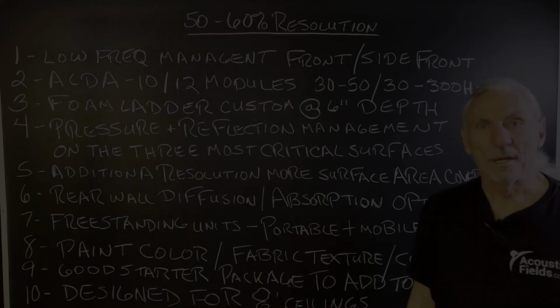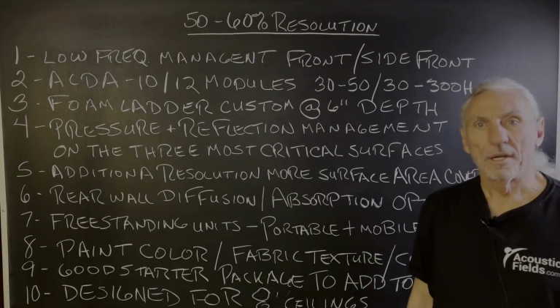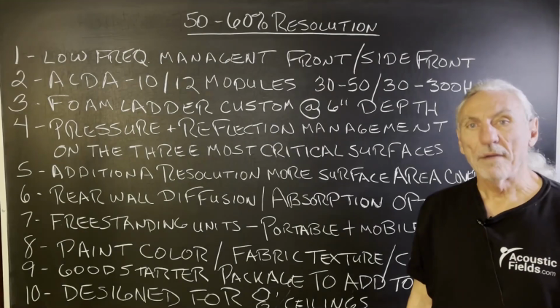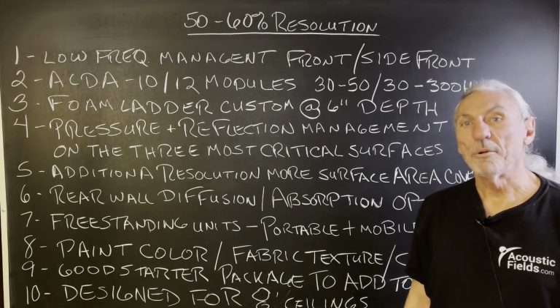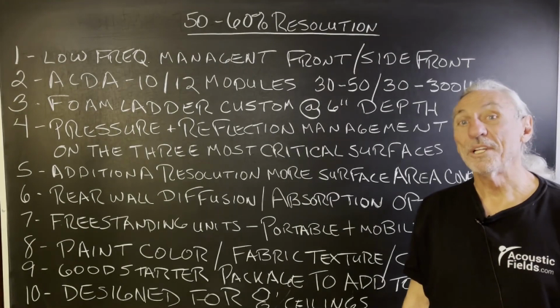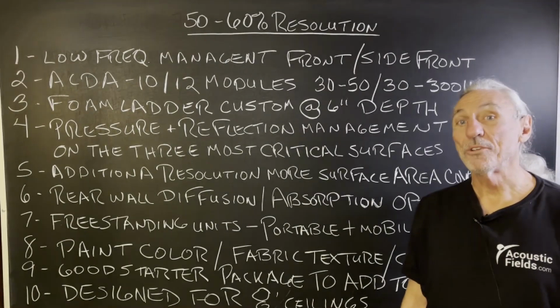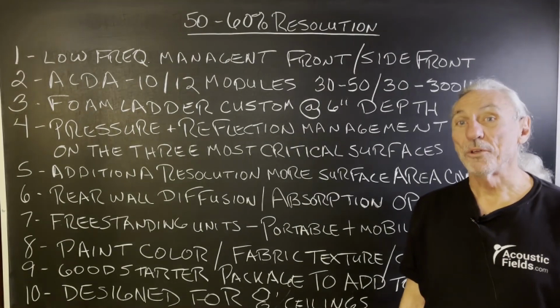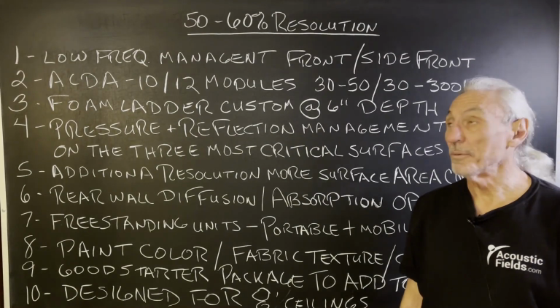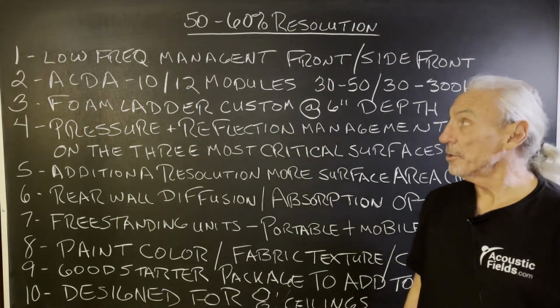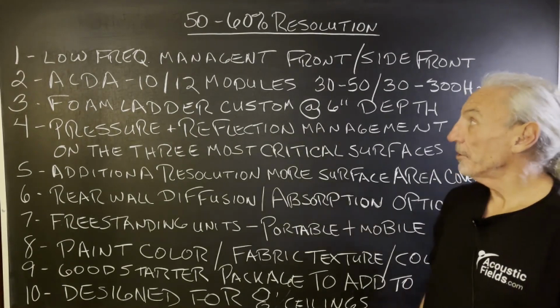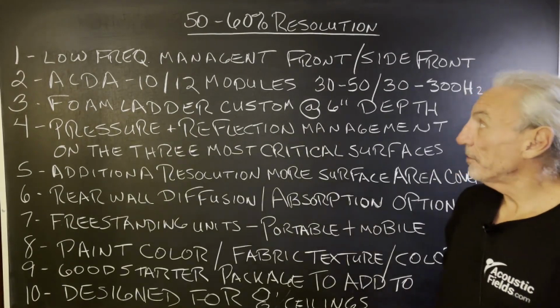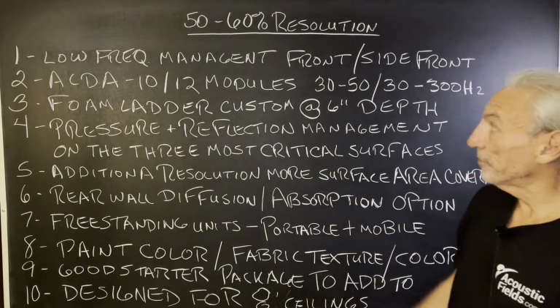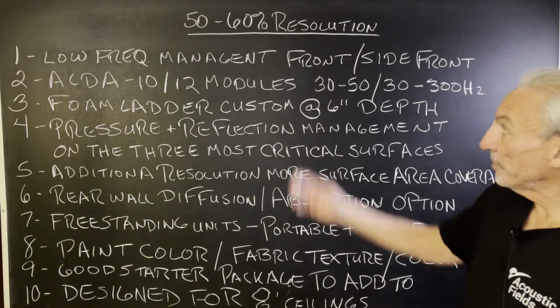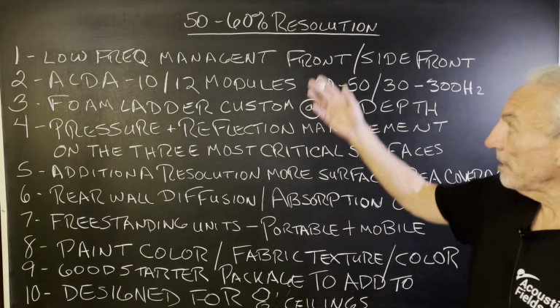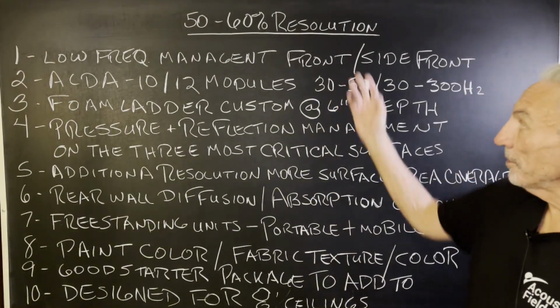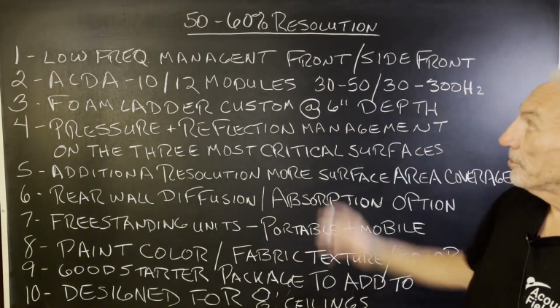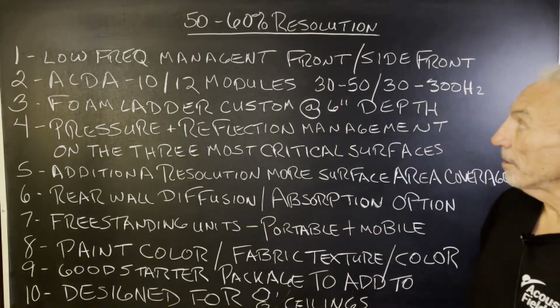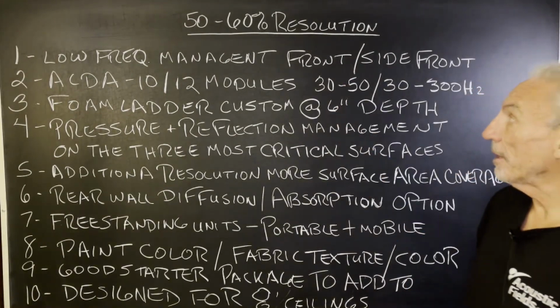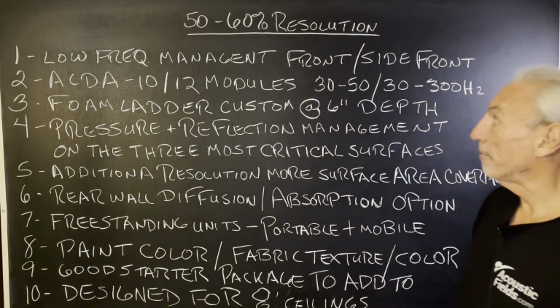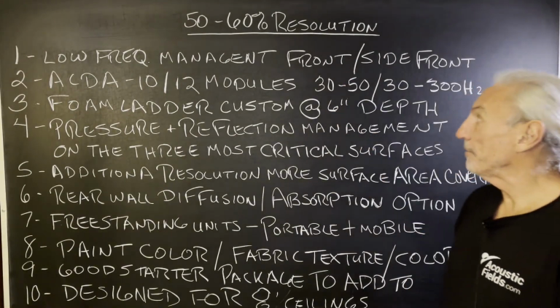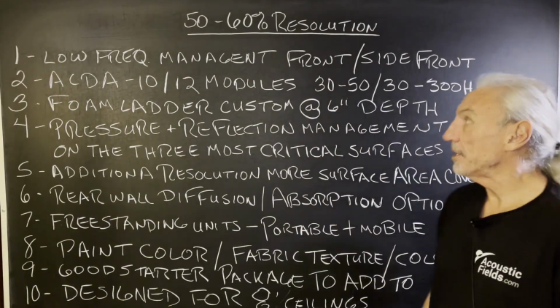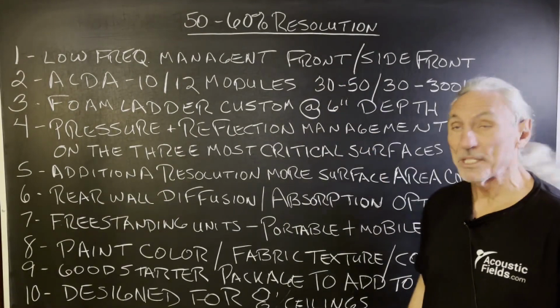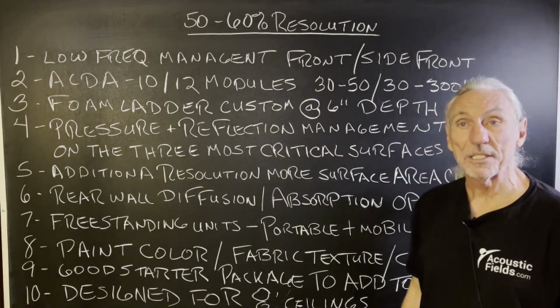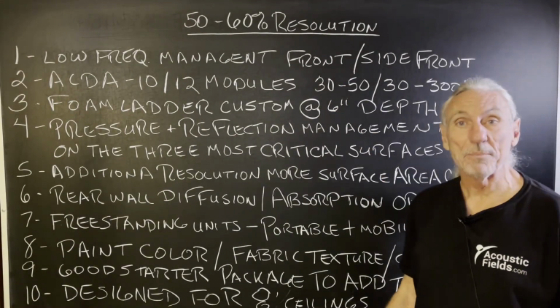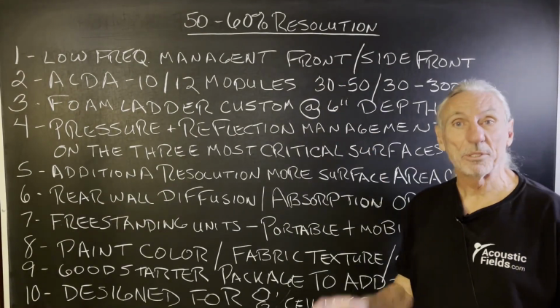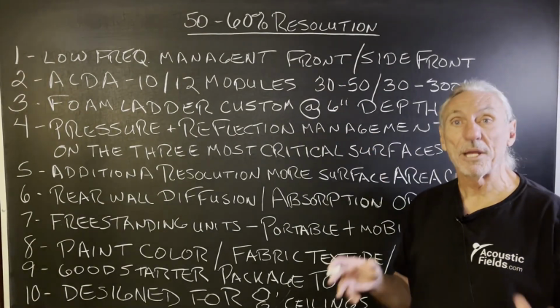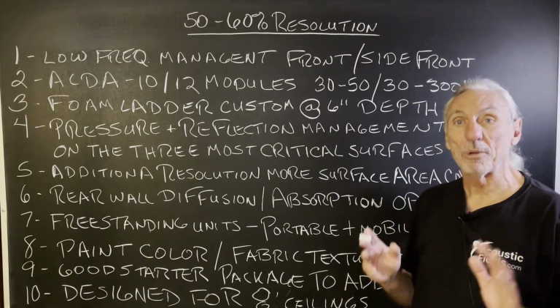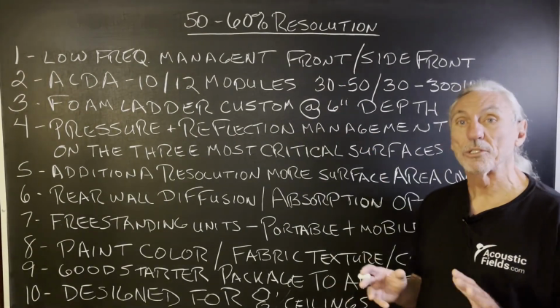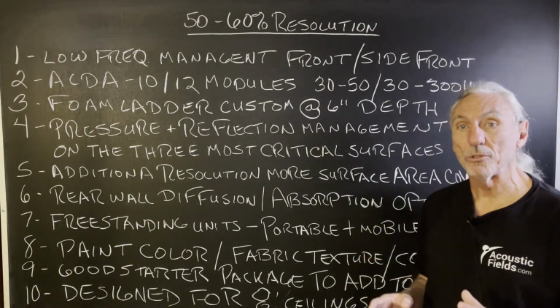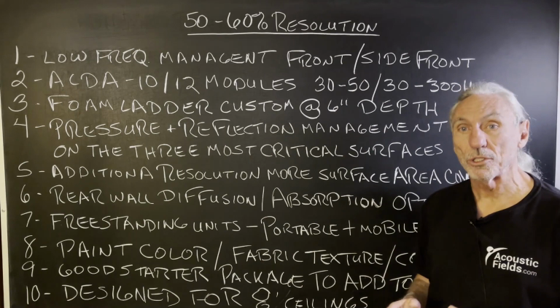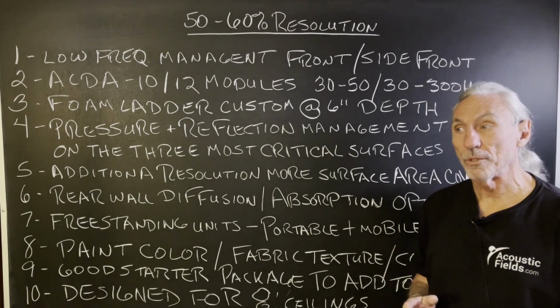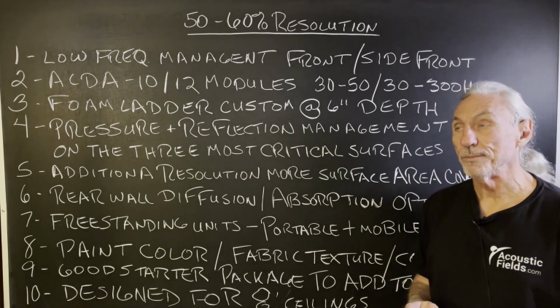Hi everyone, Dennis Foley from Acoustic Fields. Today we're going to talk about our 50 to 60% resolution rooms.